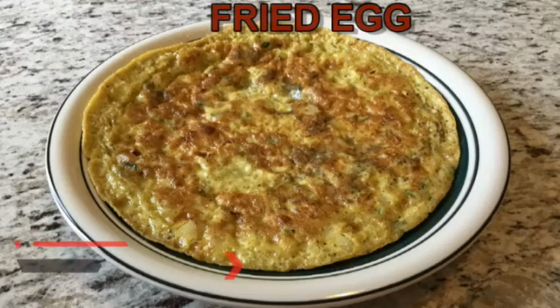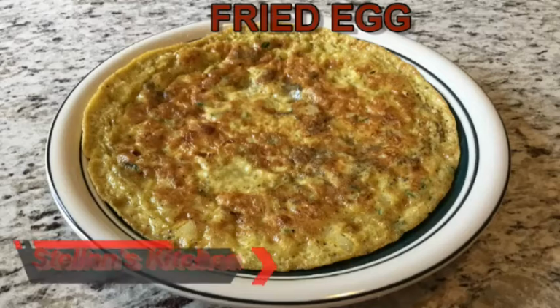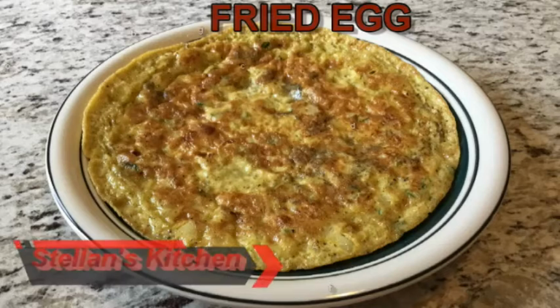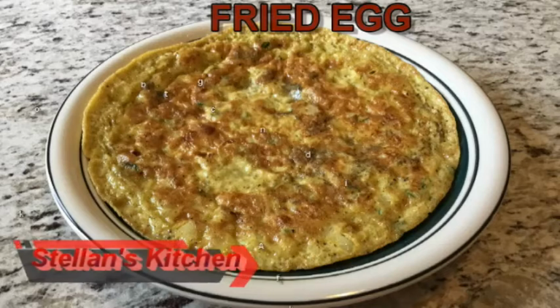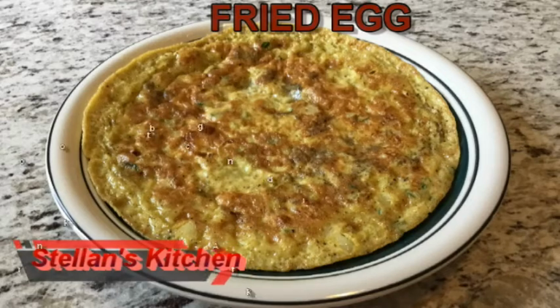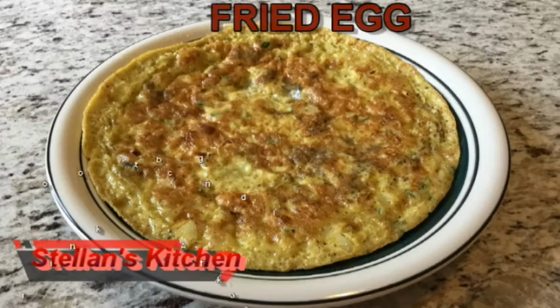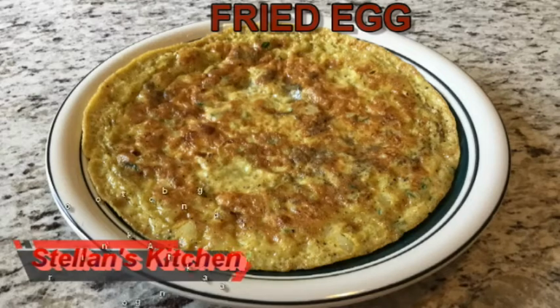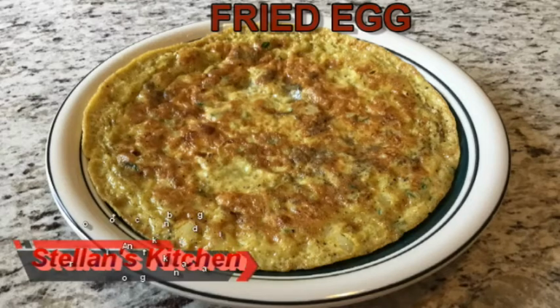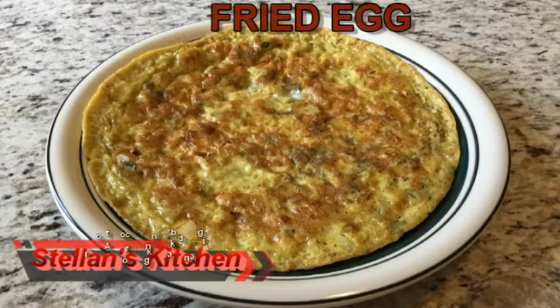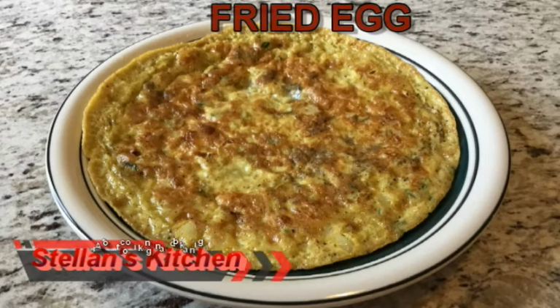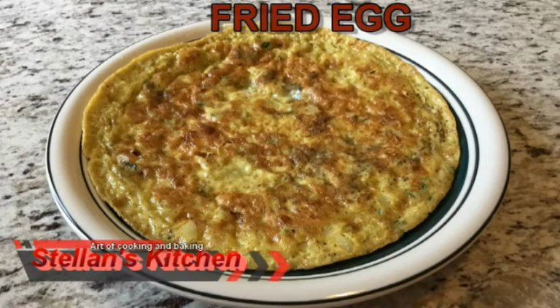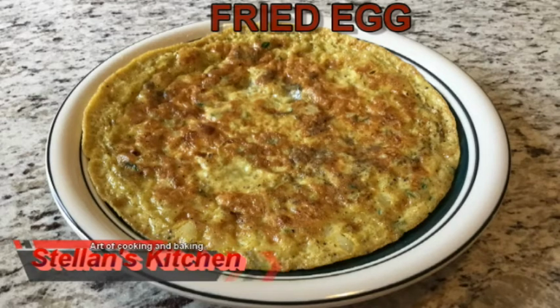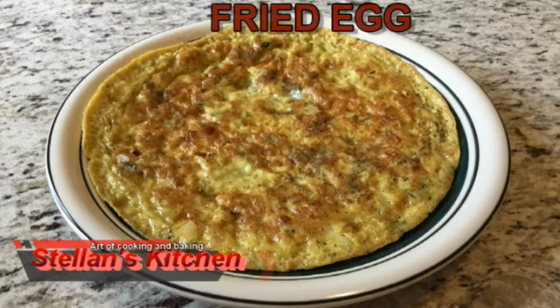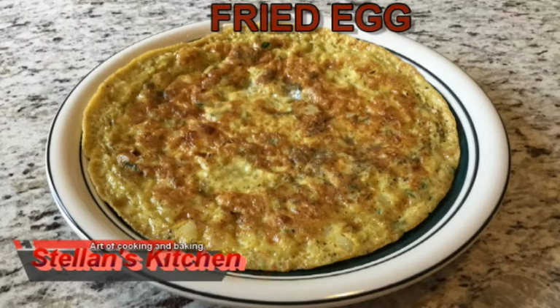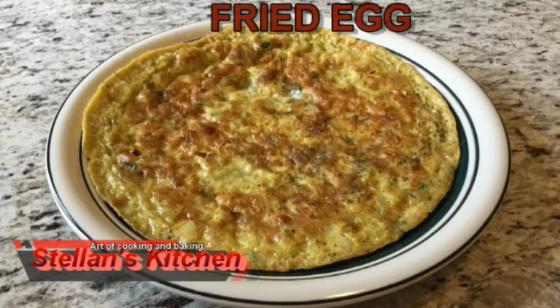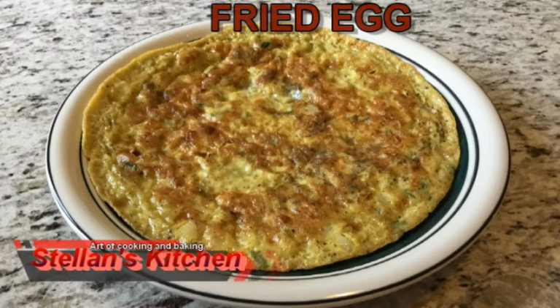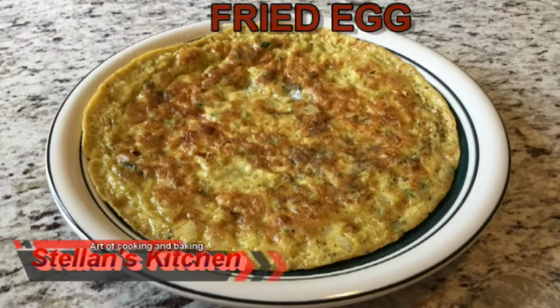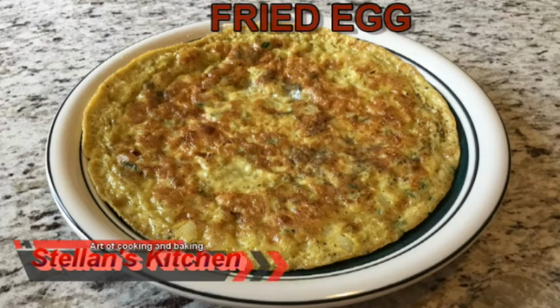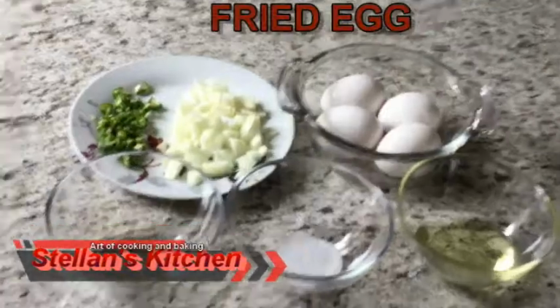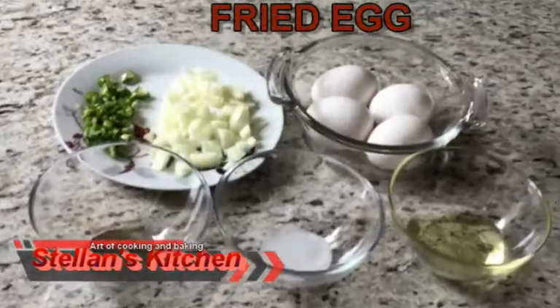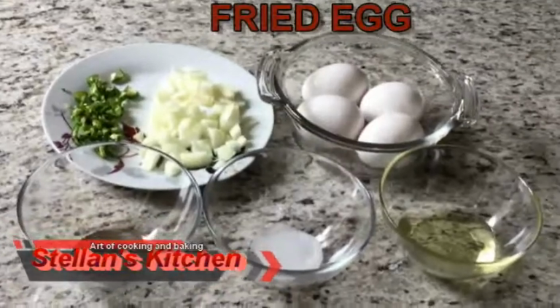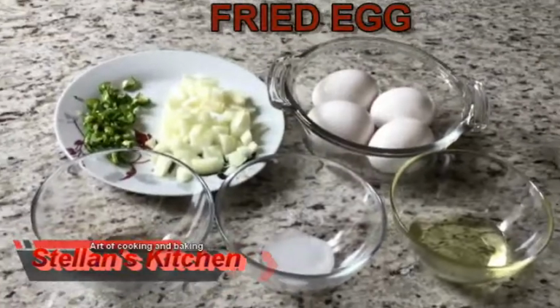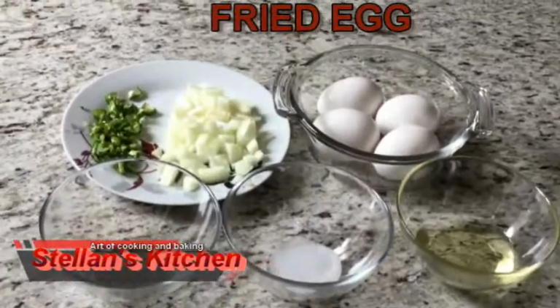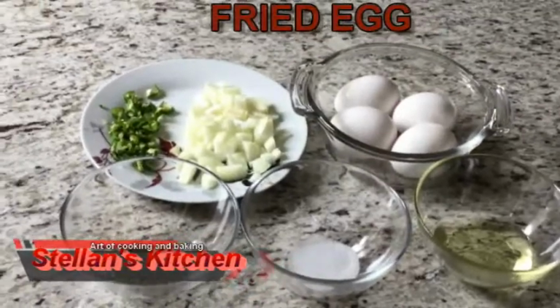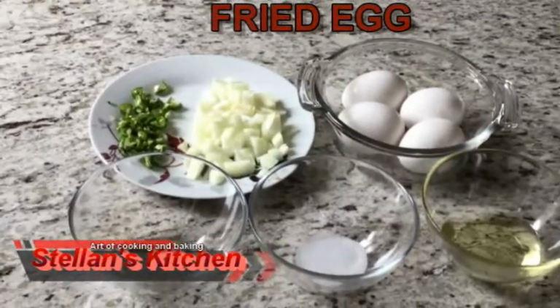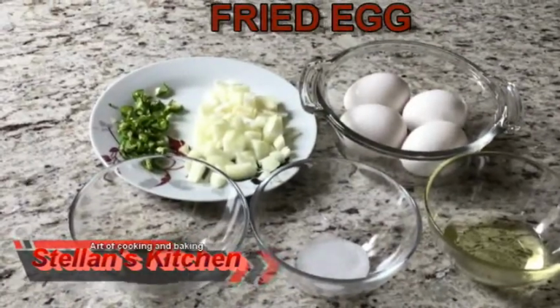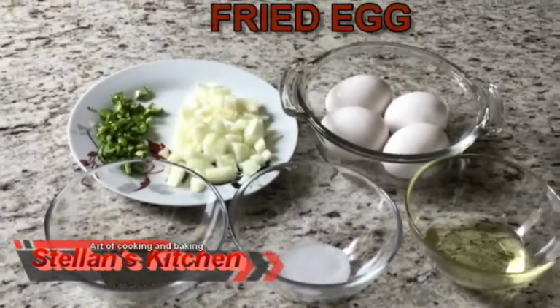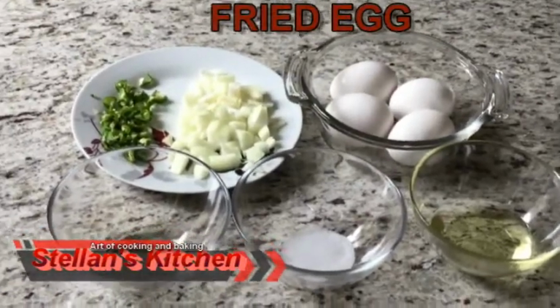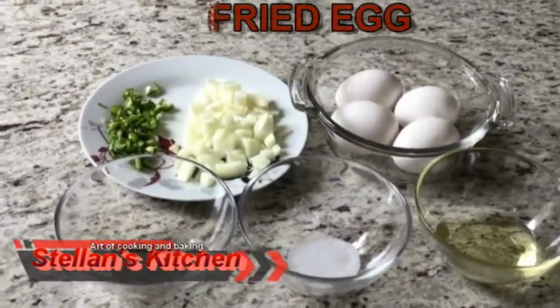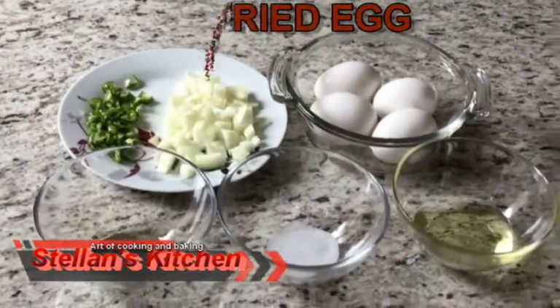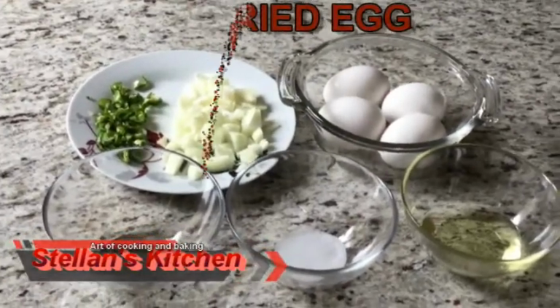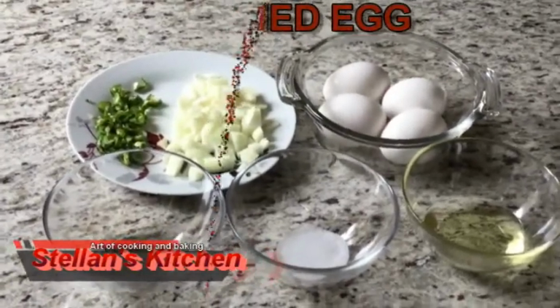Hi friends, welcome to my channel. Today I'm gonna show you how to make fried egg. Let's see the ingredients now.